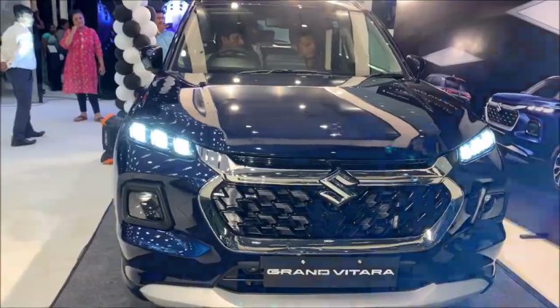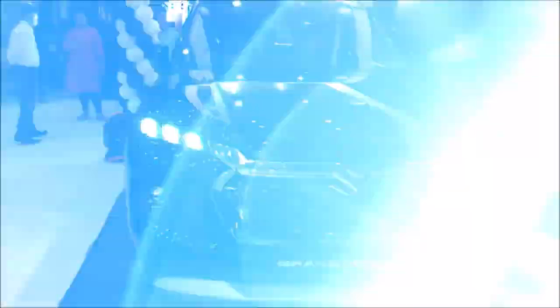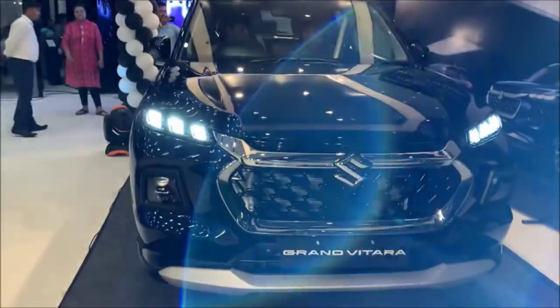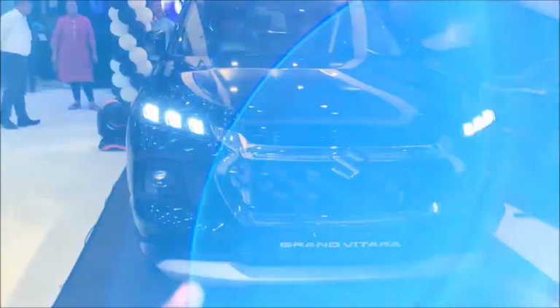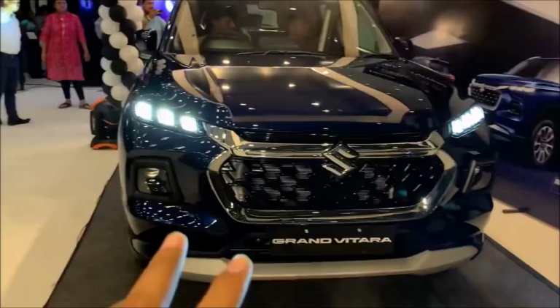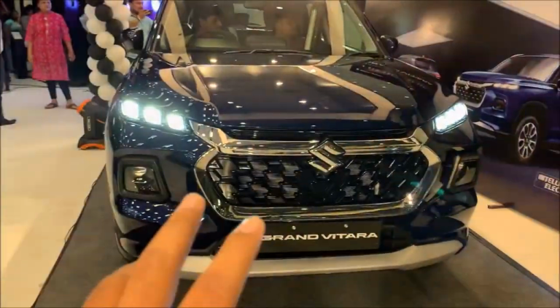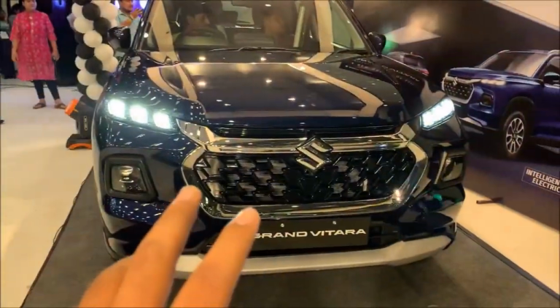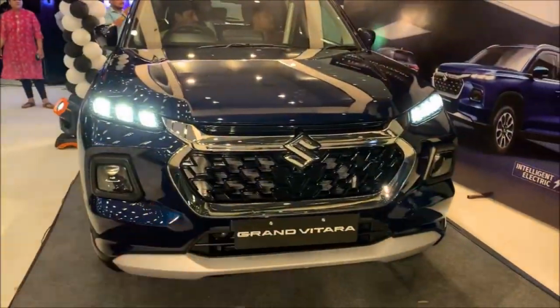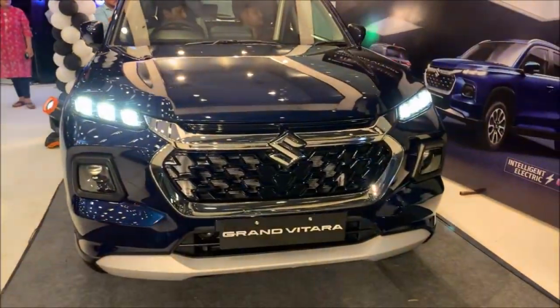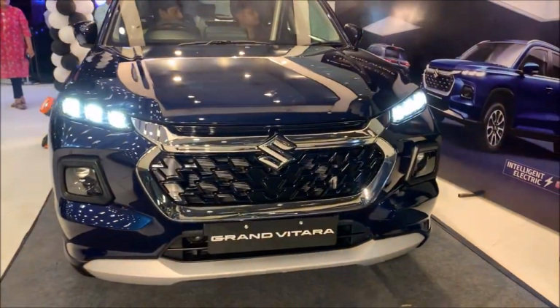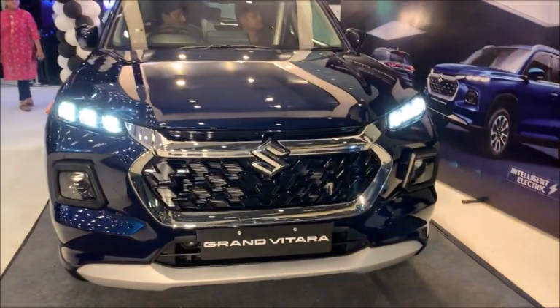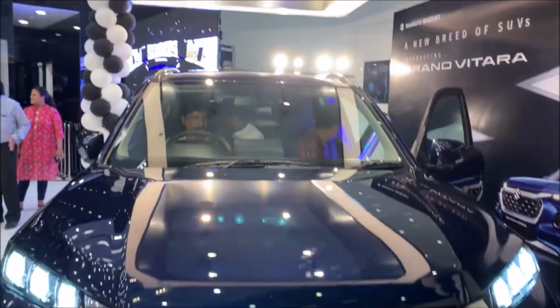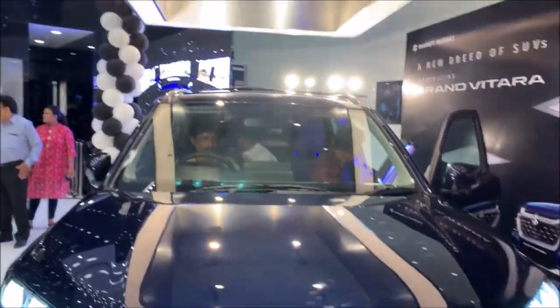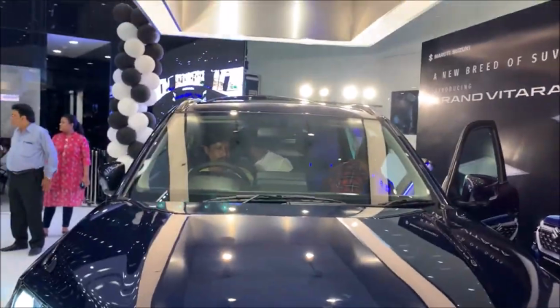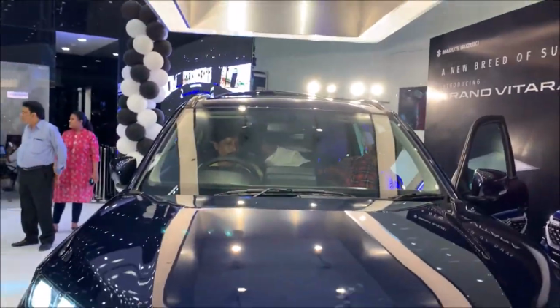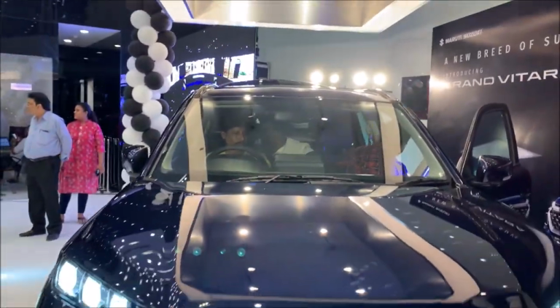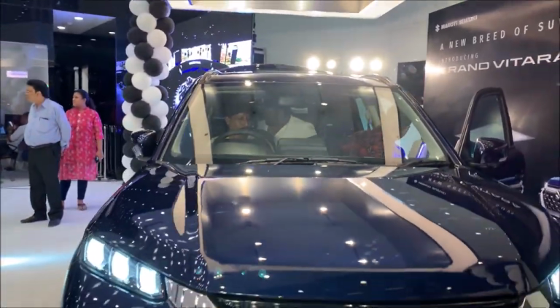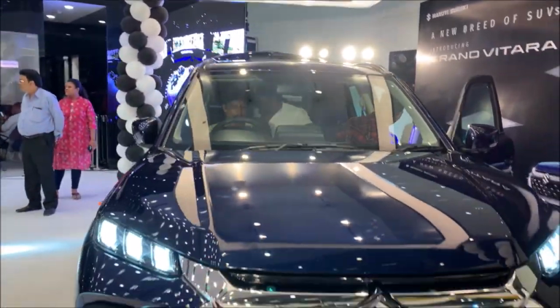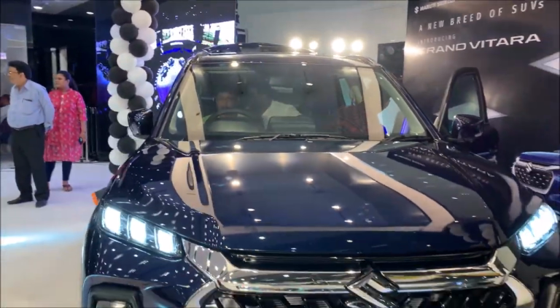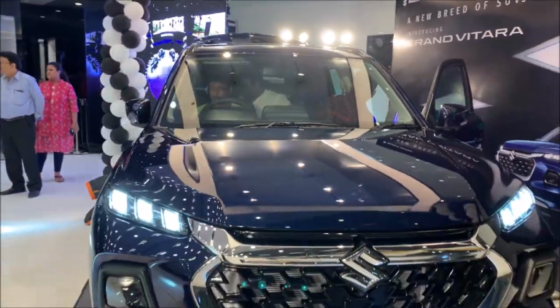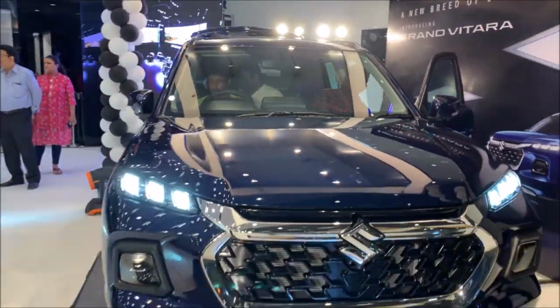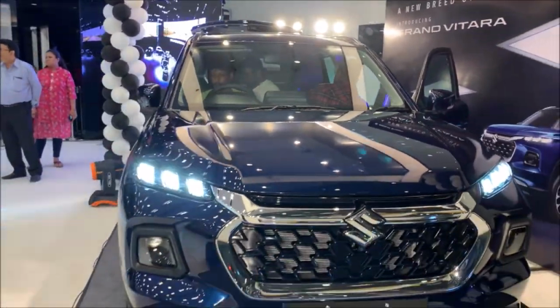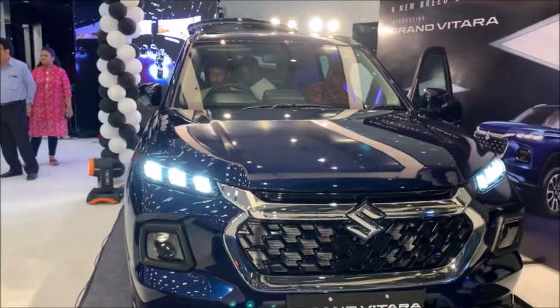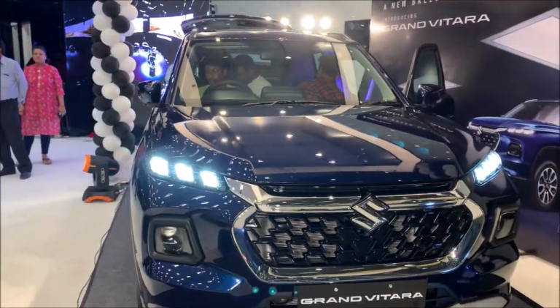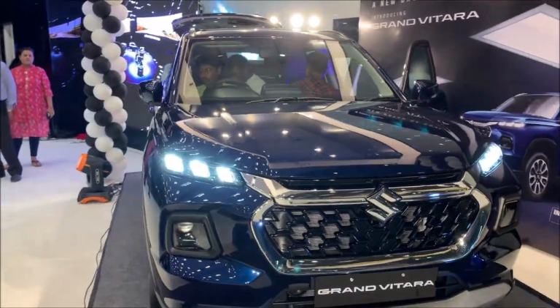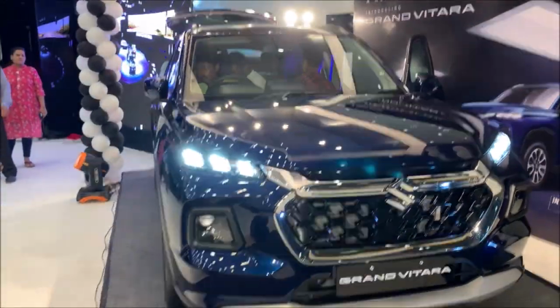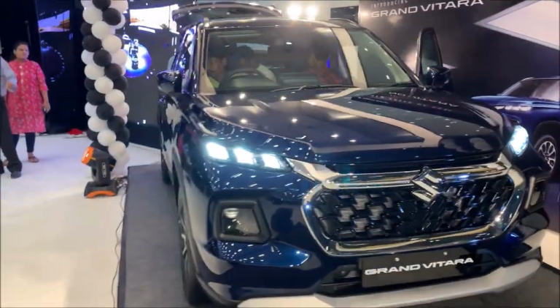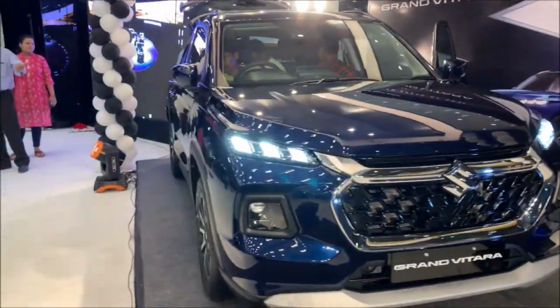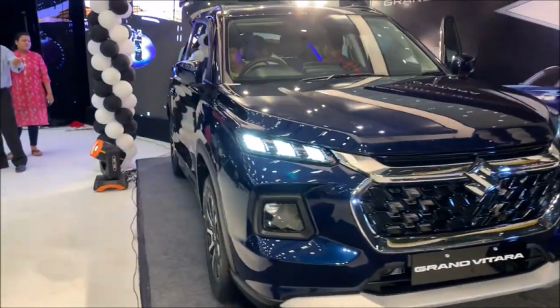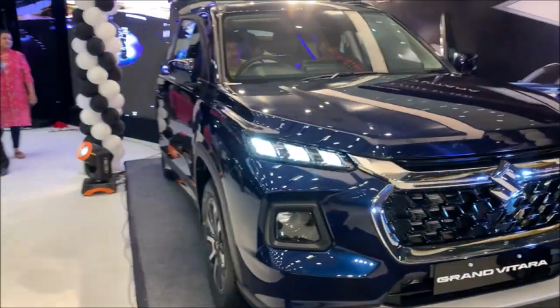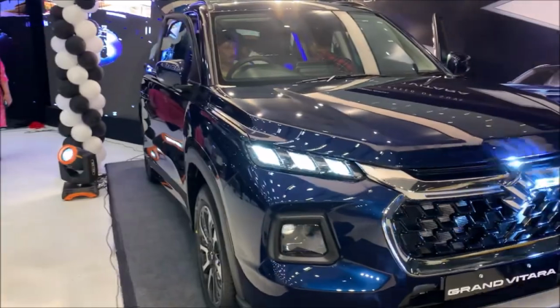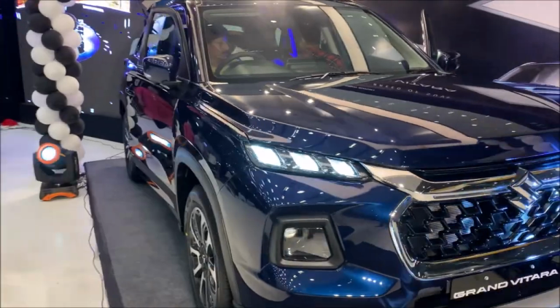Hello guys, Explorer Rider here. This is the initial overview of the Grand Vitara.